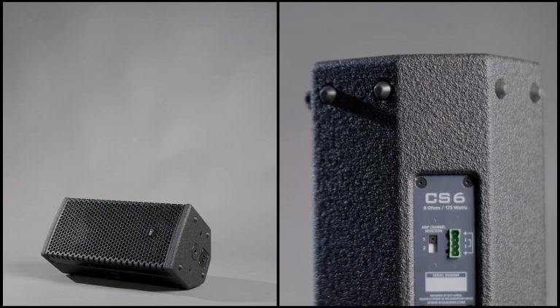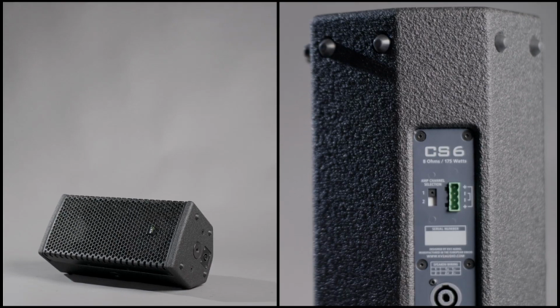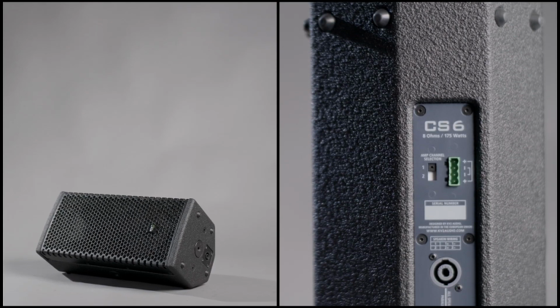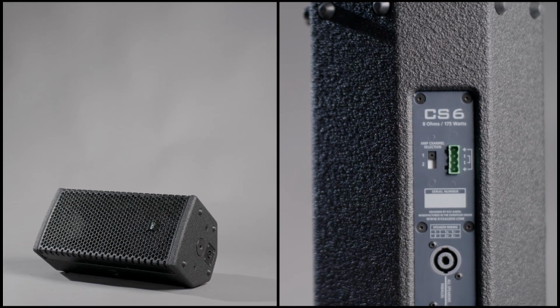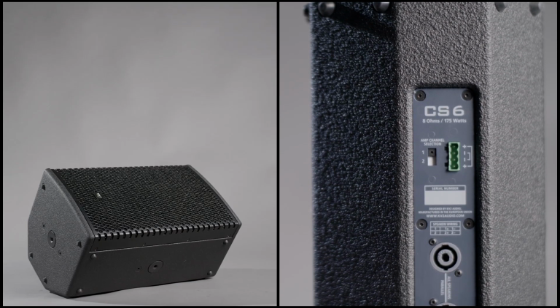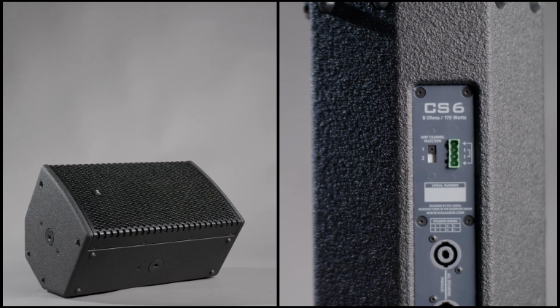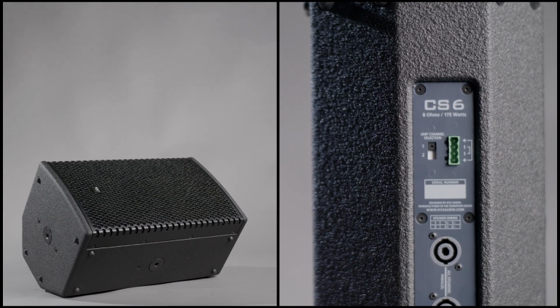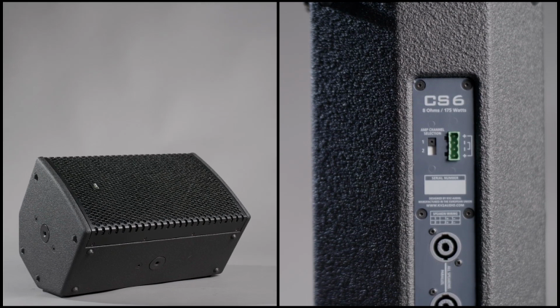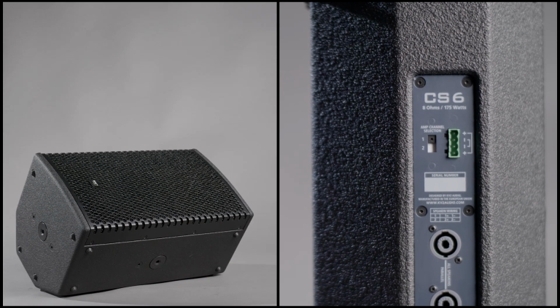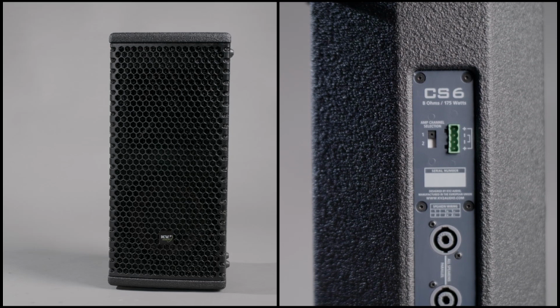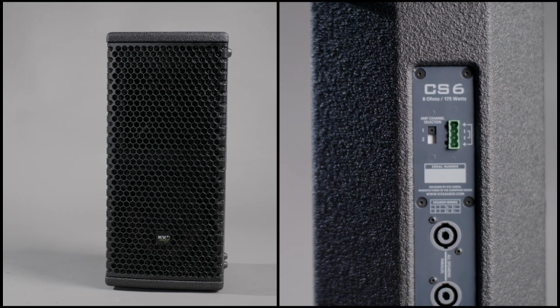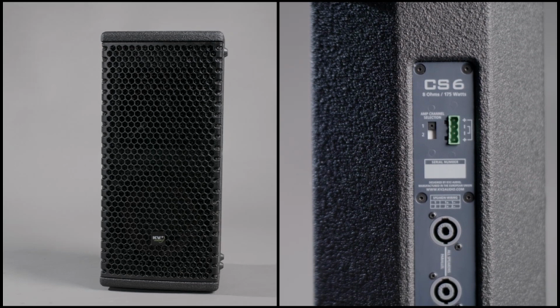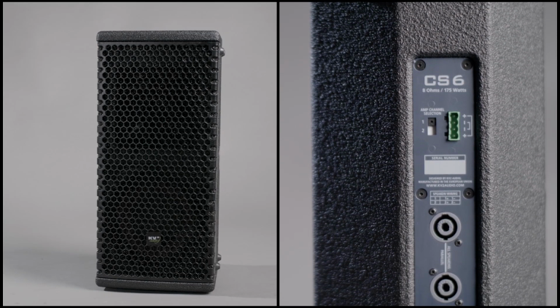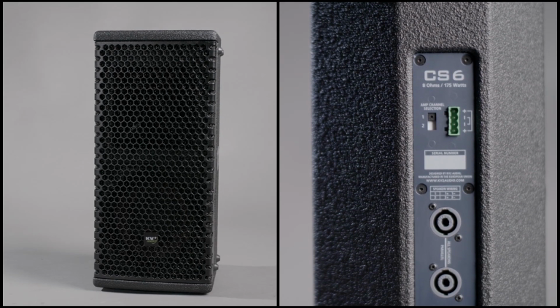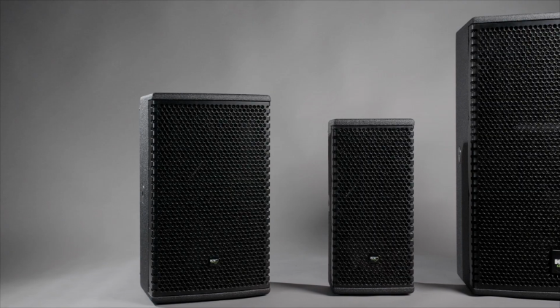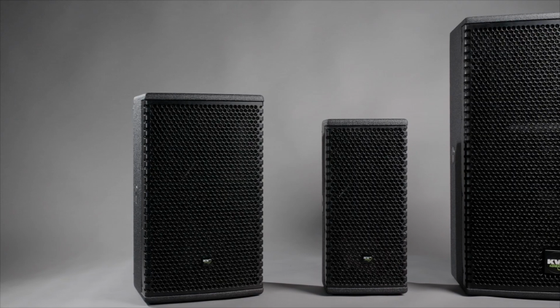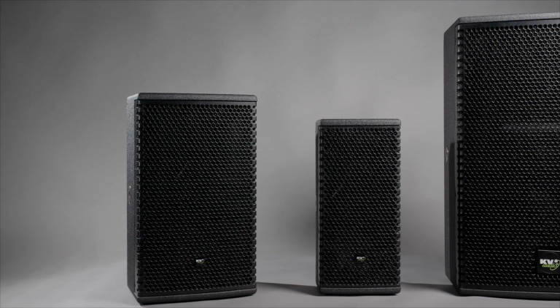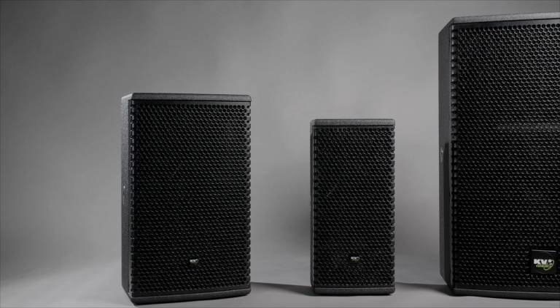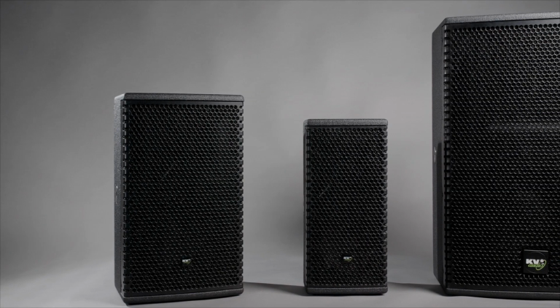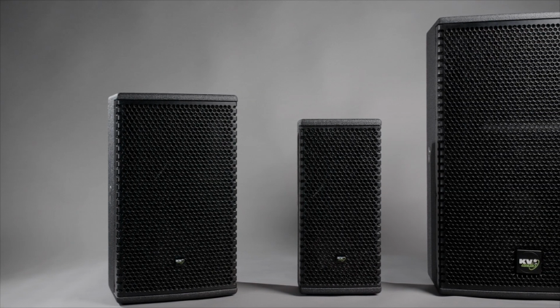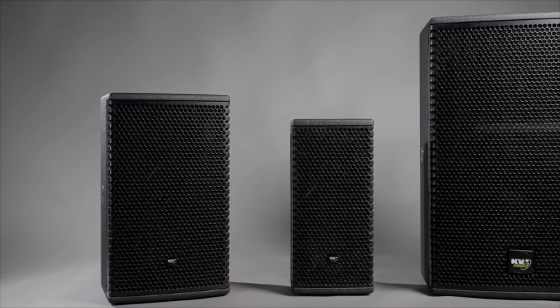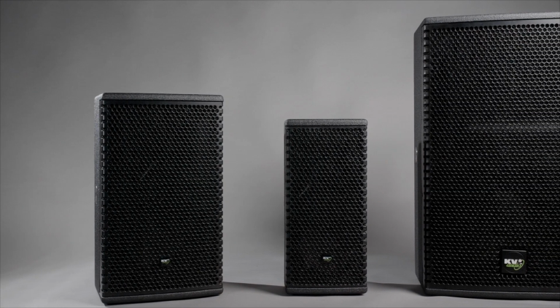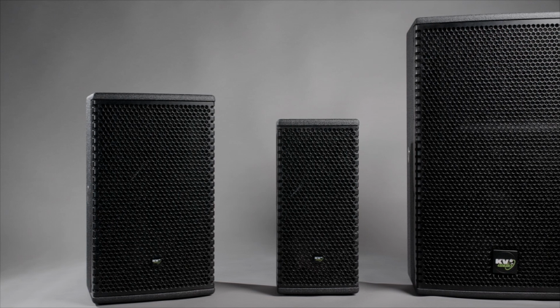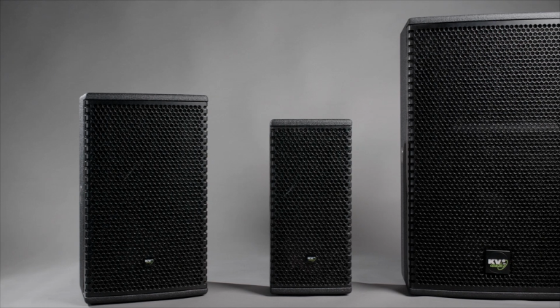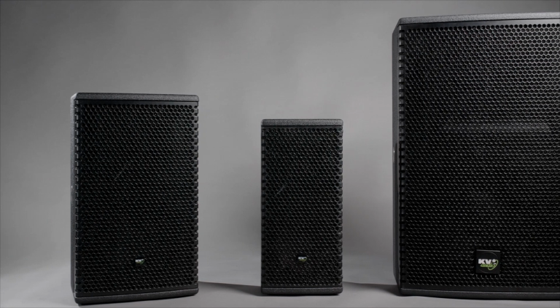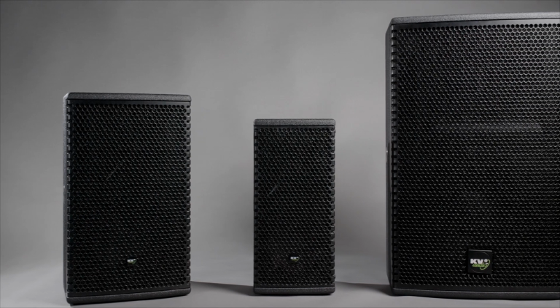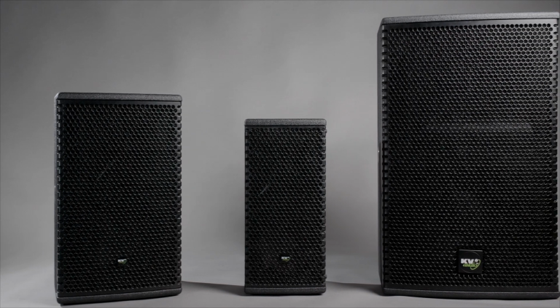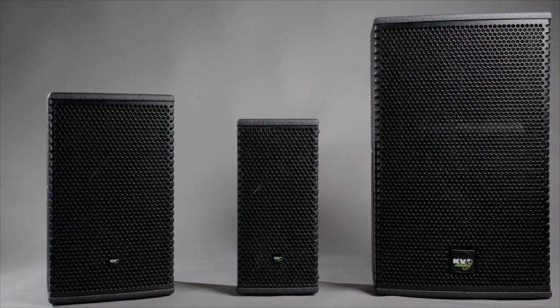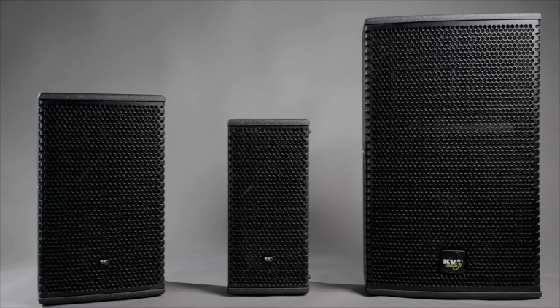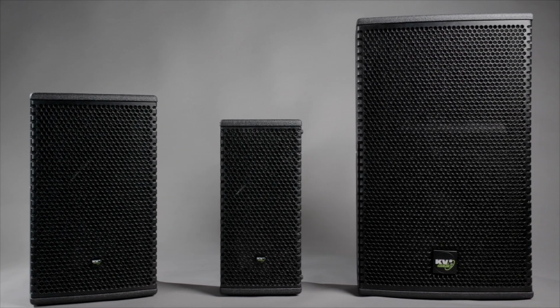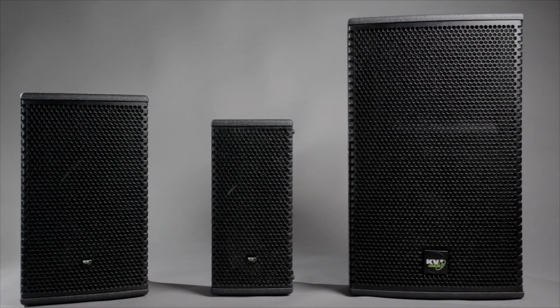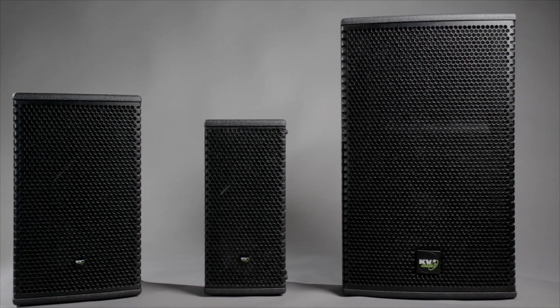The range consists of a compact CS6, the medium-sized CS8 and the larger format CS12.